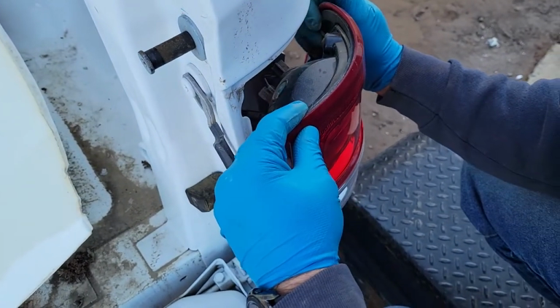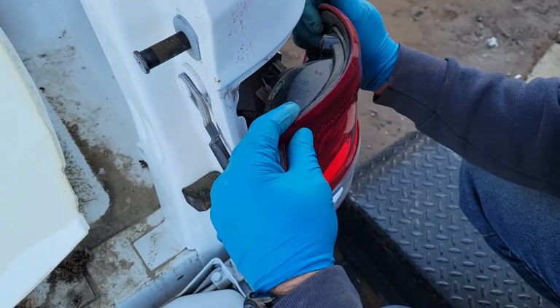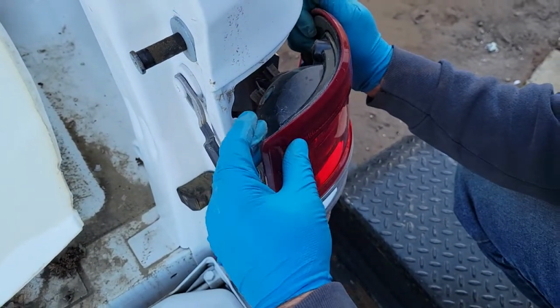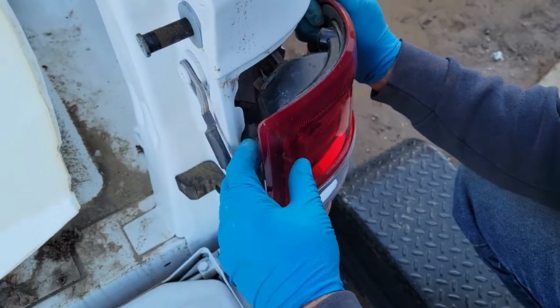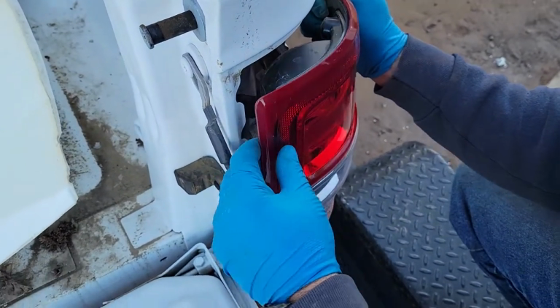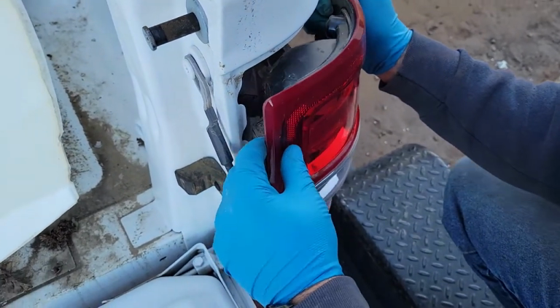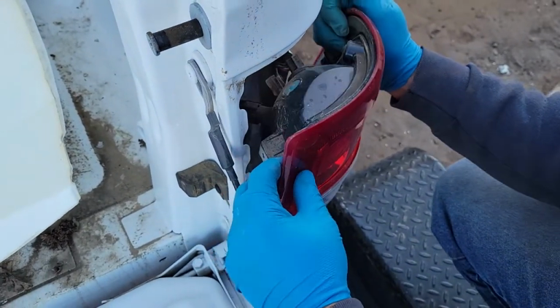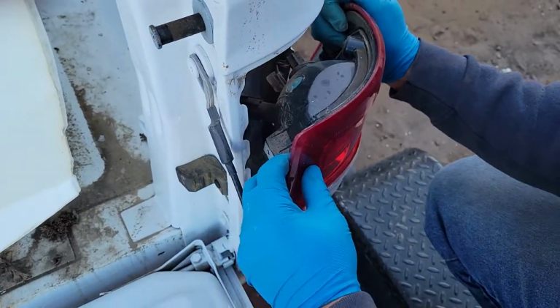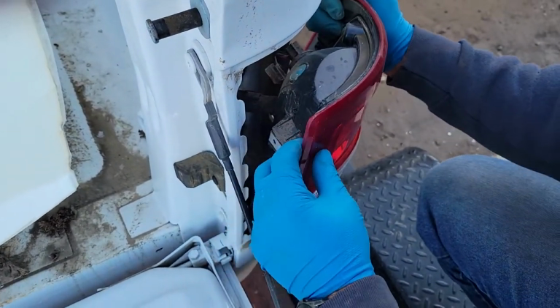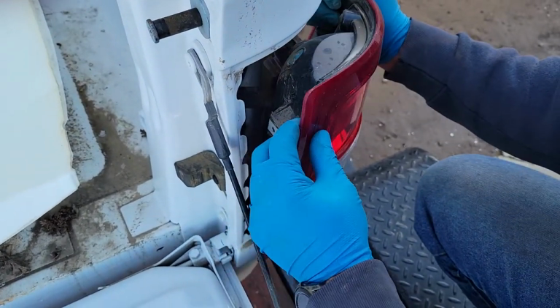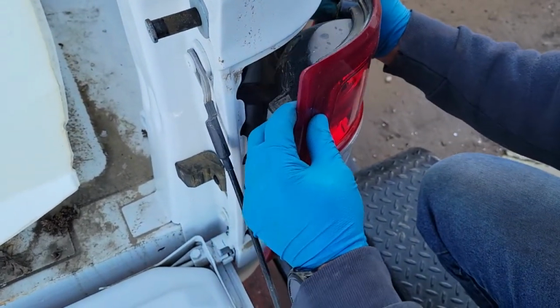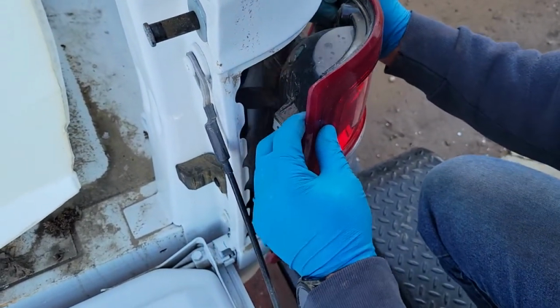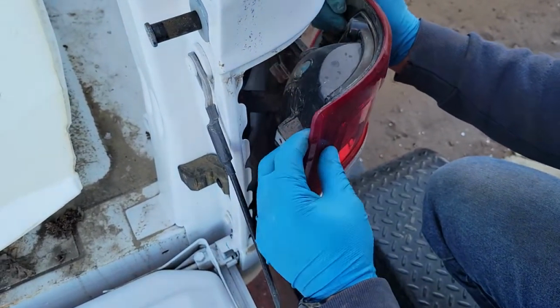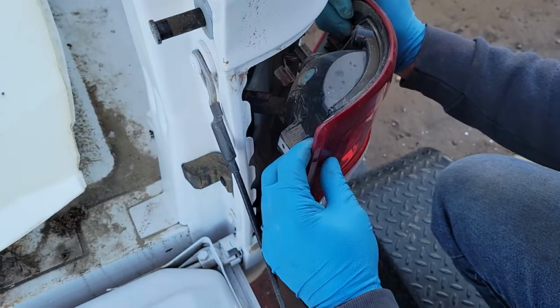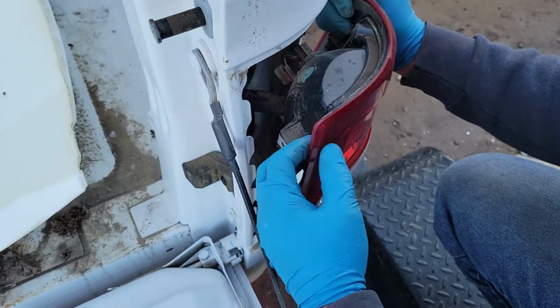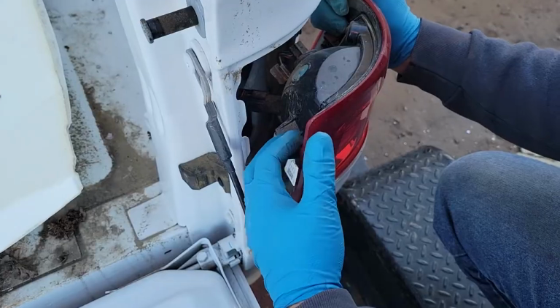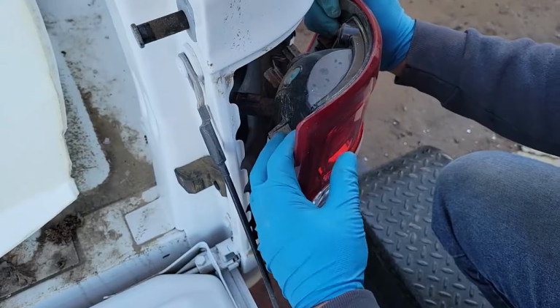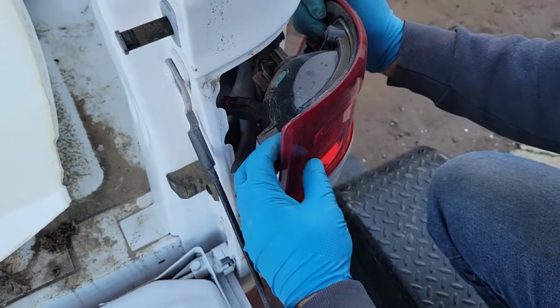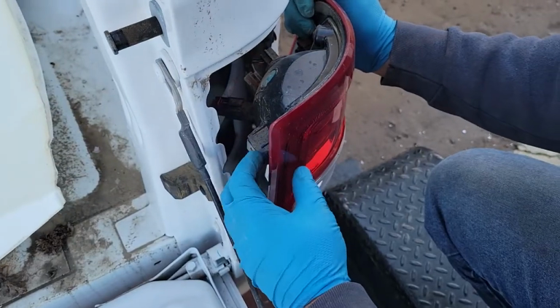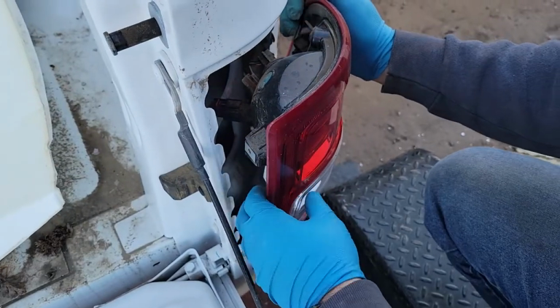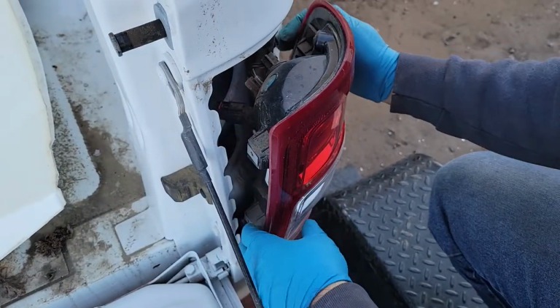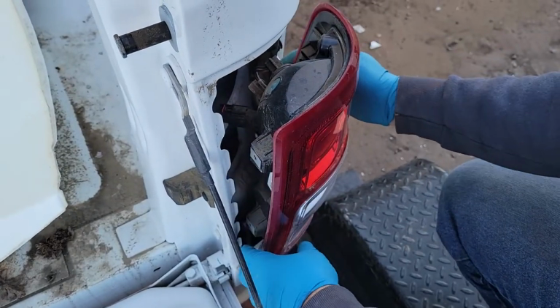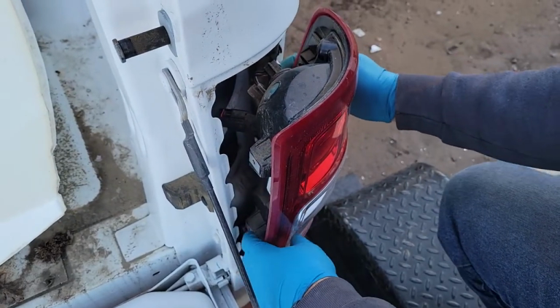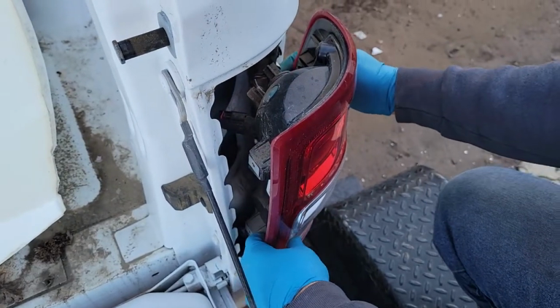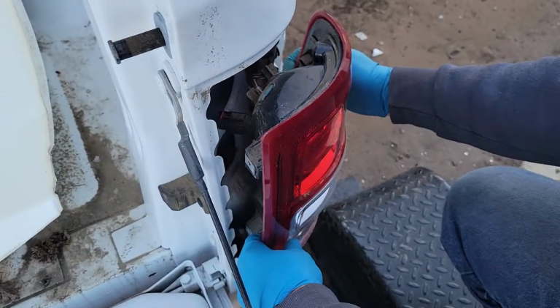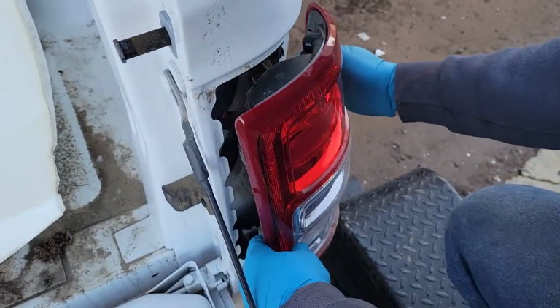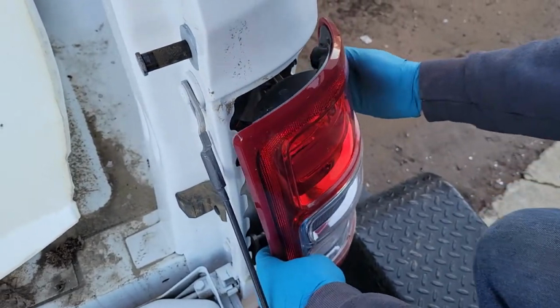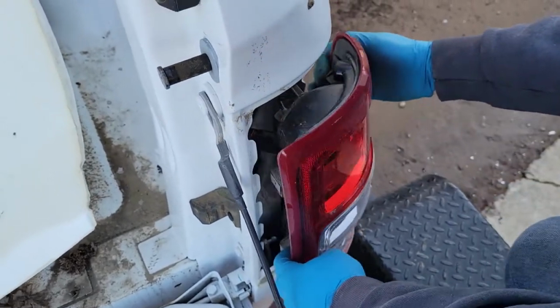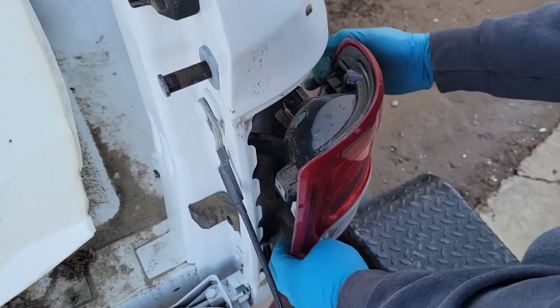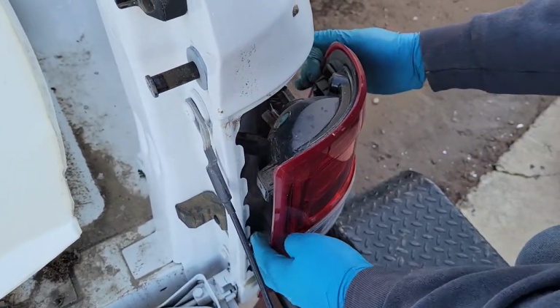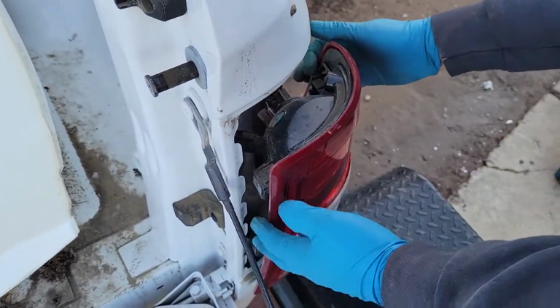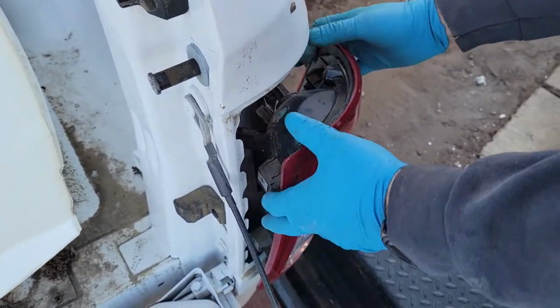So pull towards the back of the bed, and they slide out of the clips. I'll show you them in just a second.